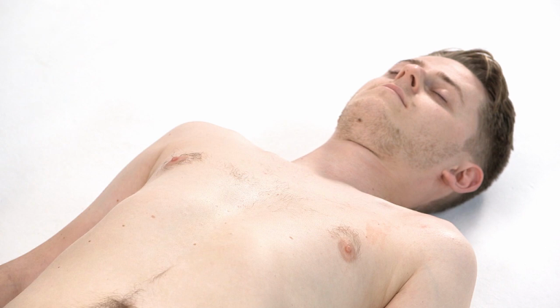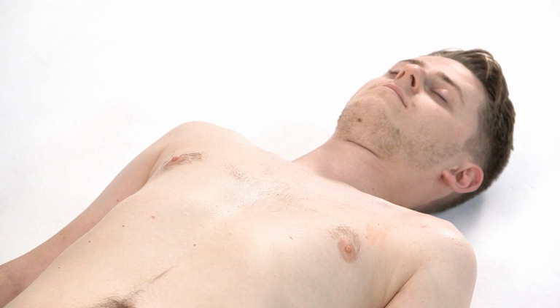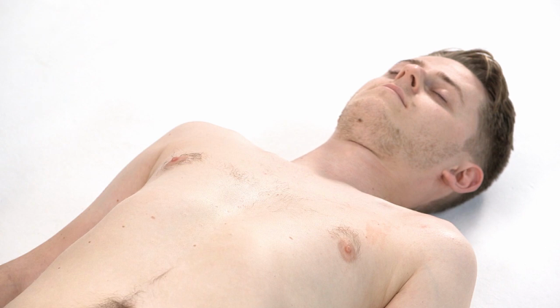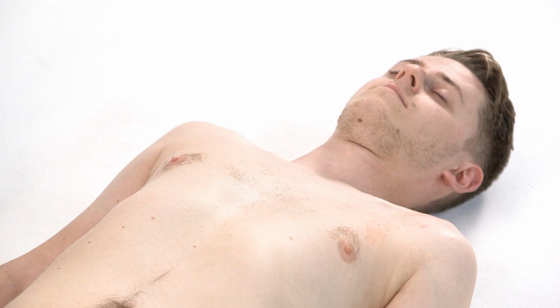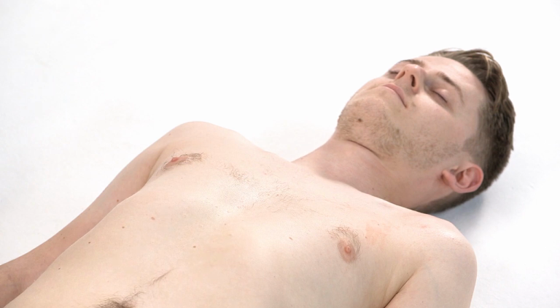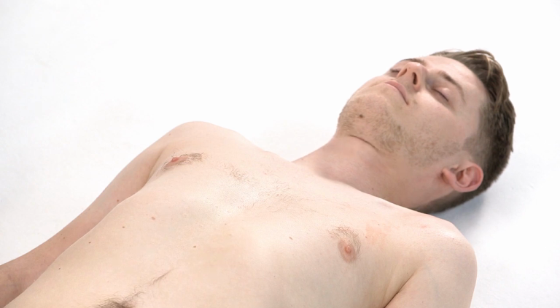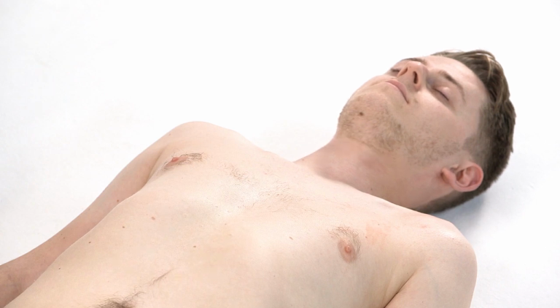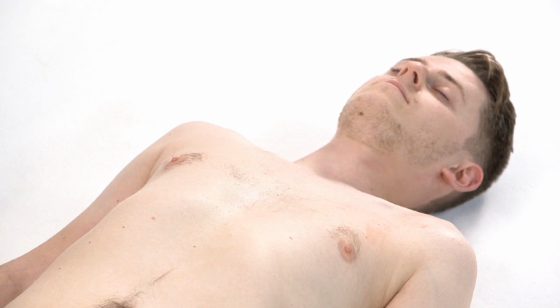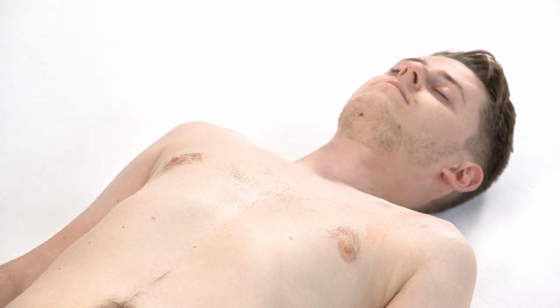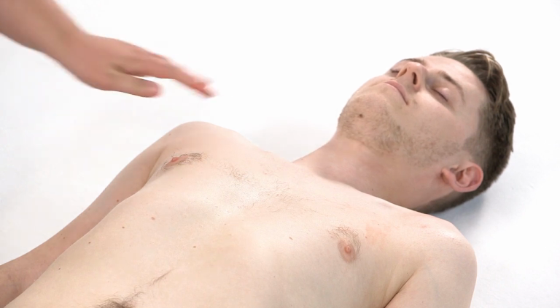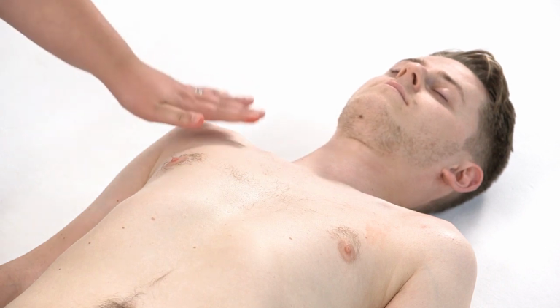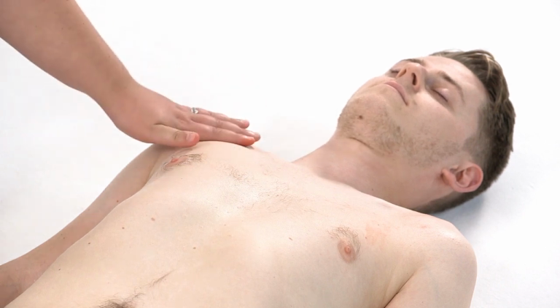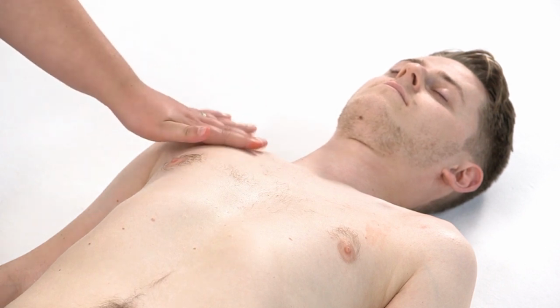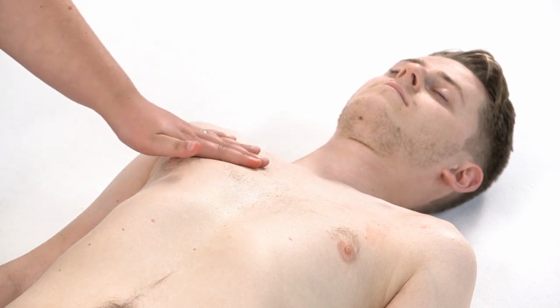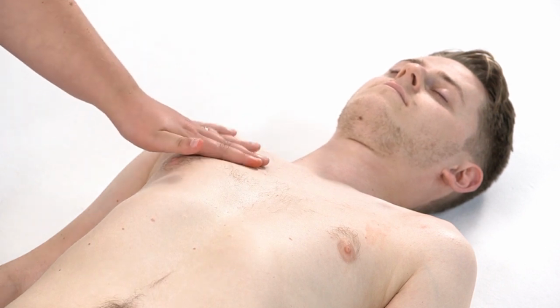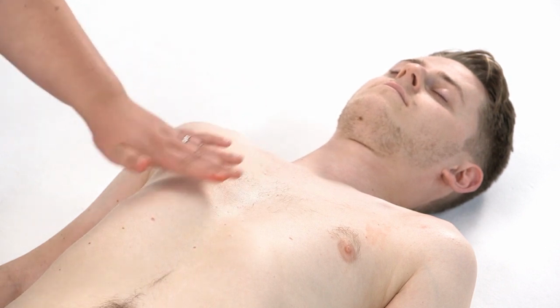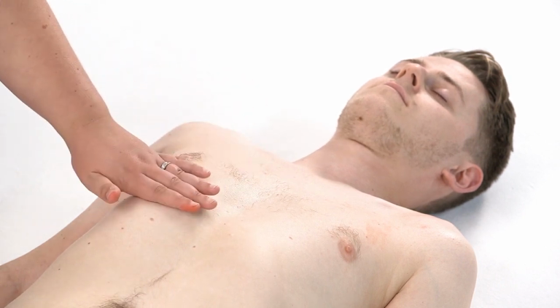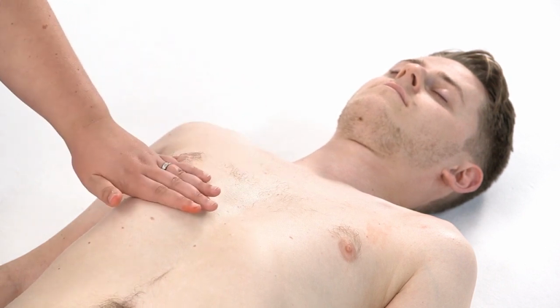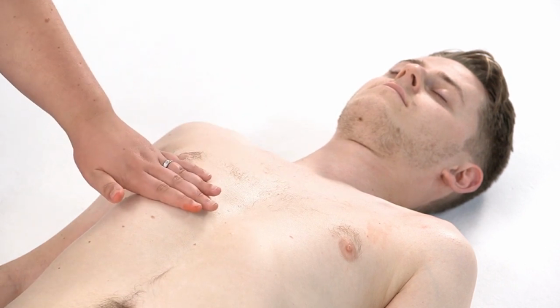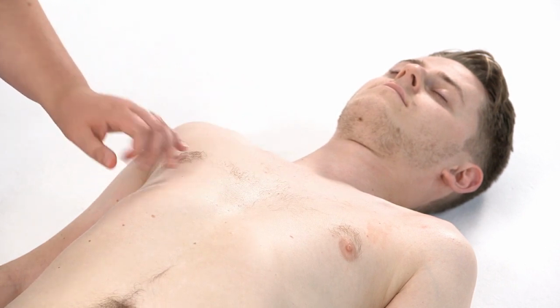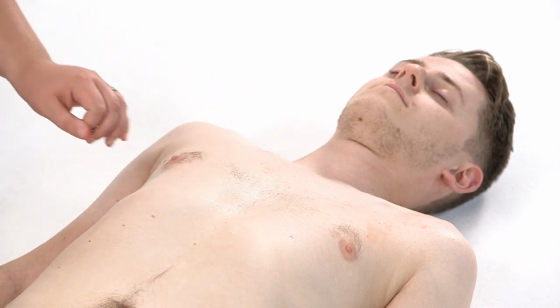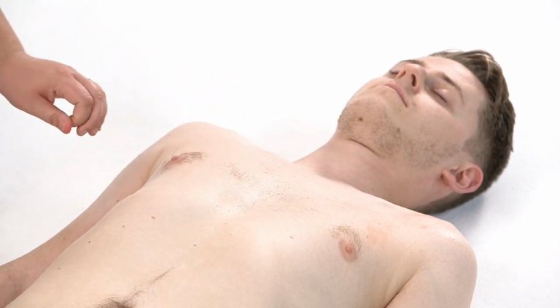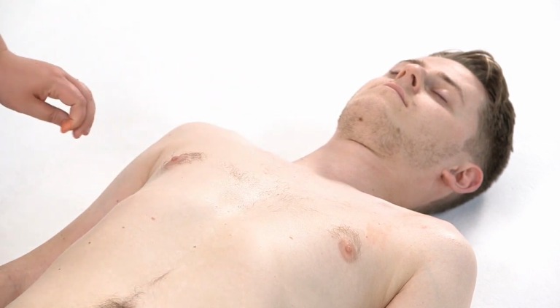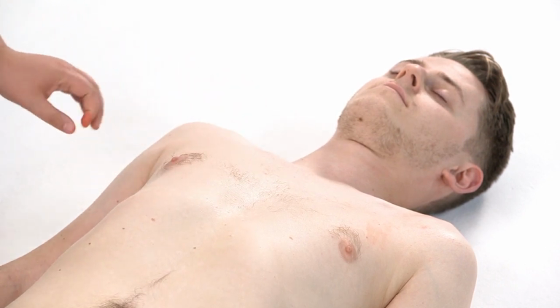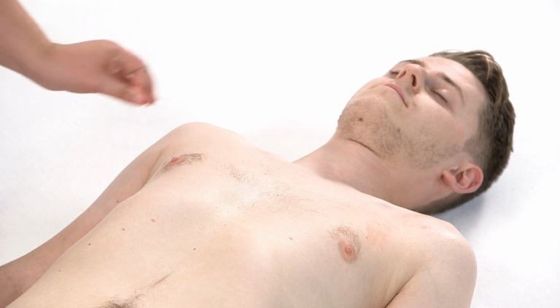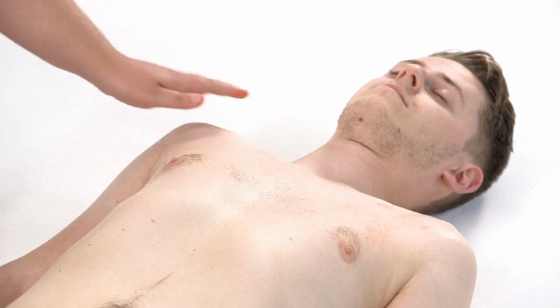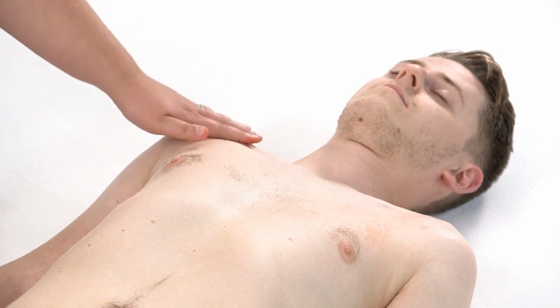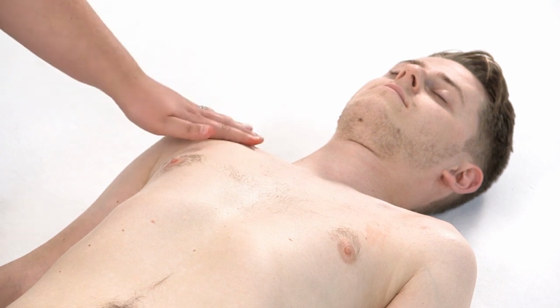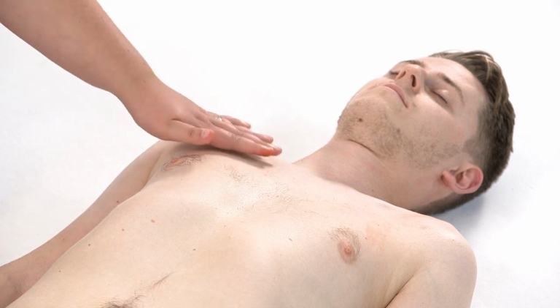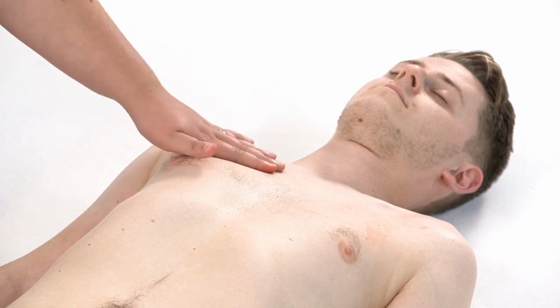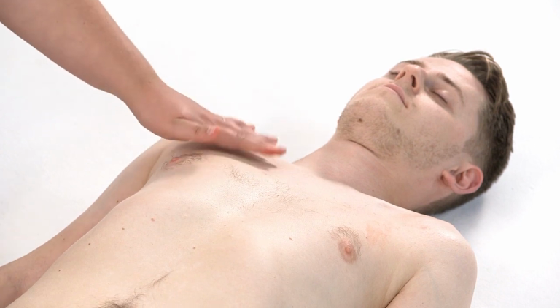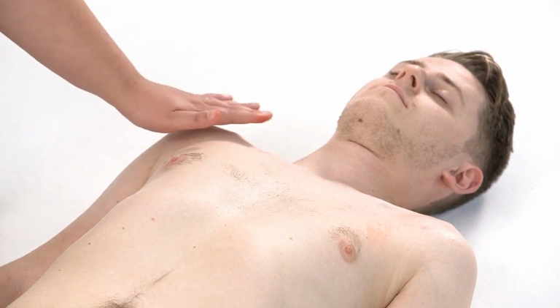Remove all clothing and any large jewellery from the casualty's chest. Make sure the skin is dry.